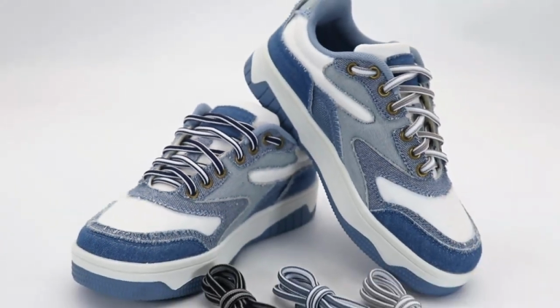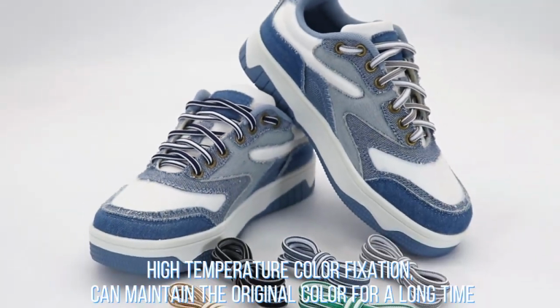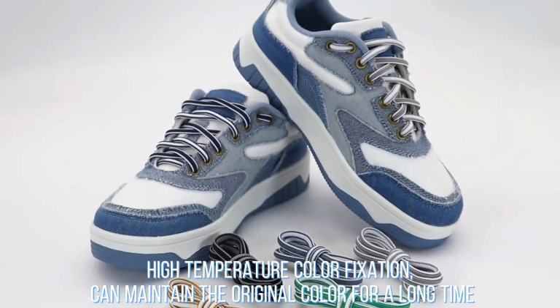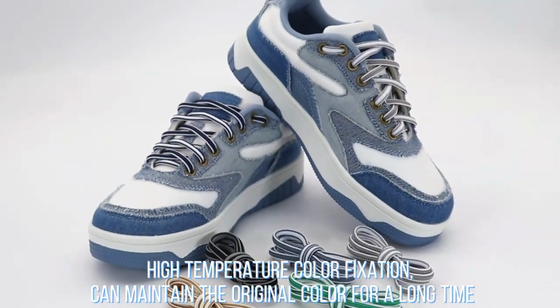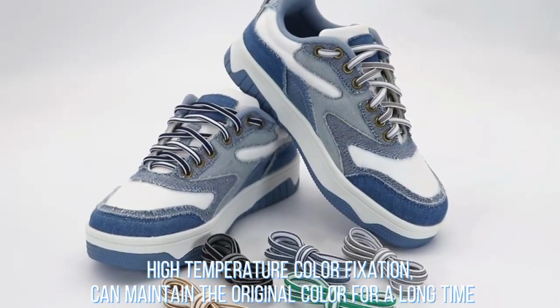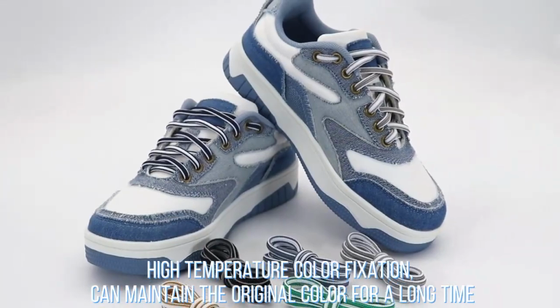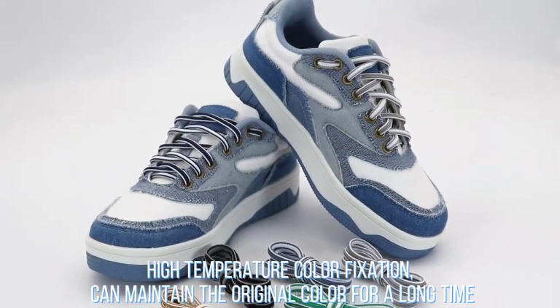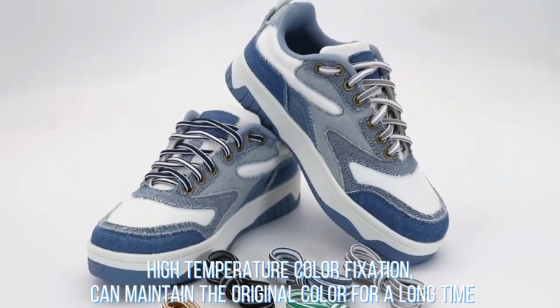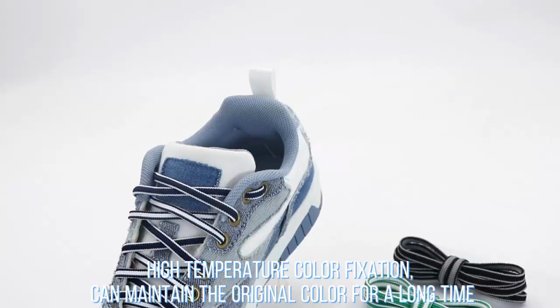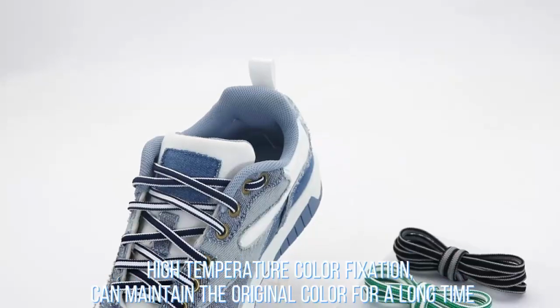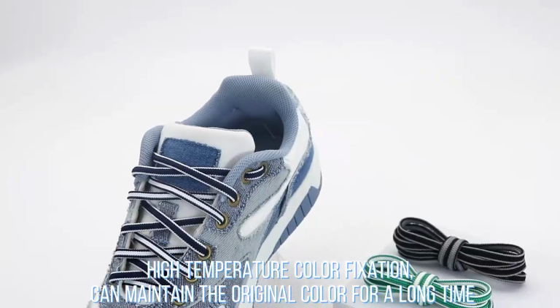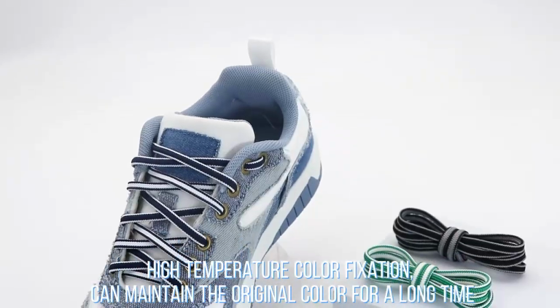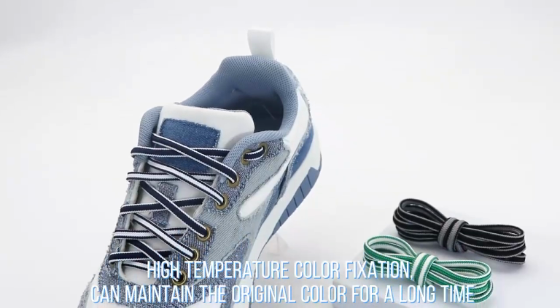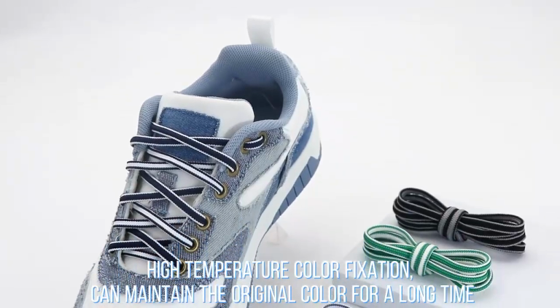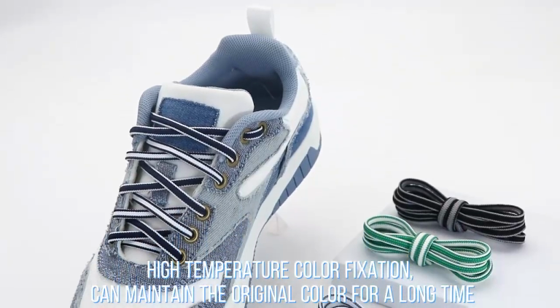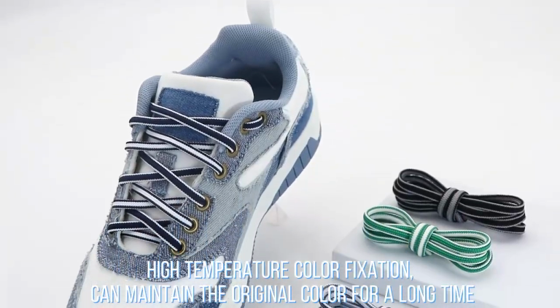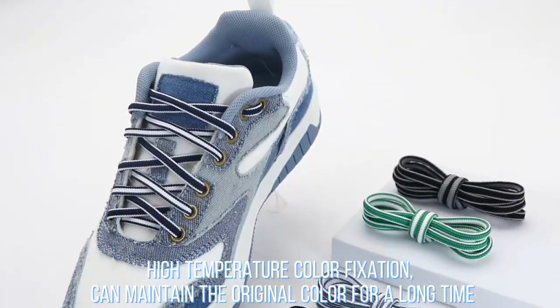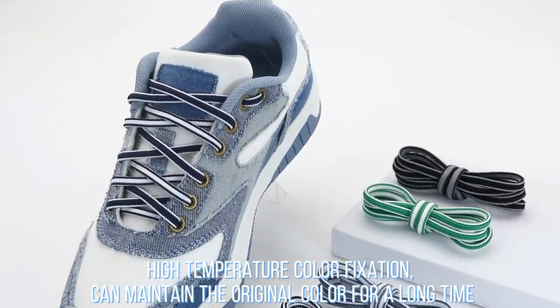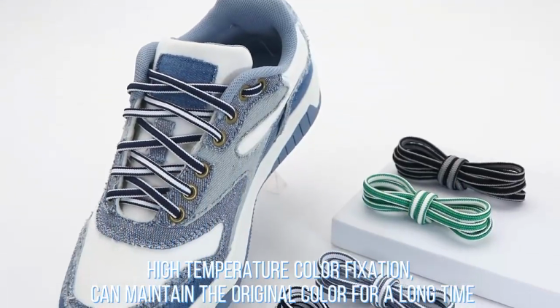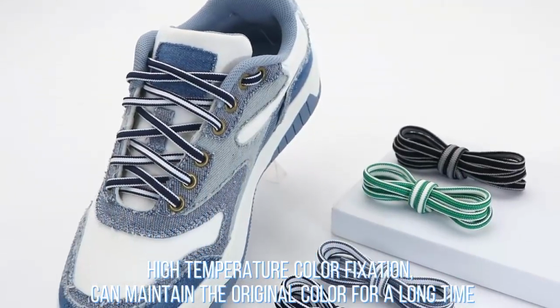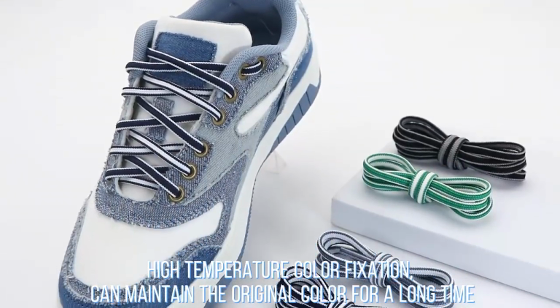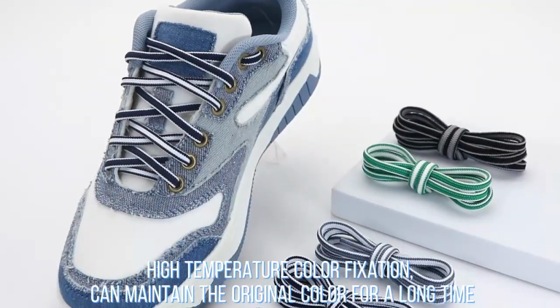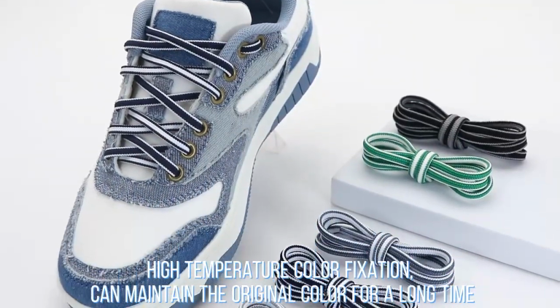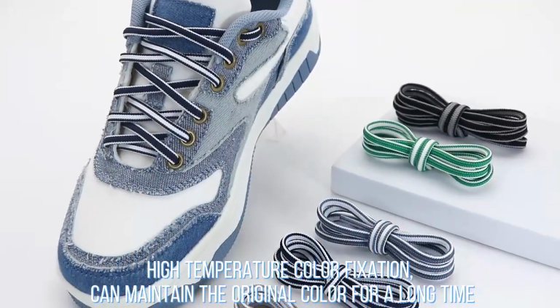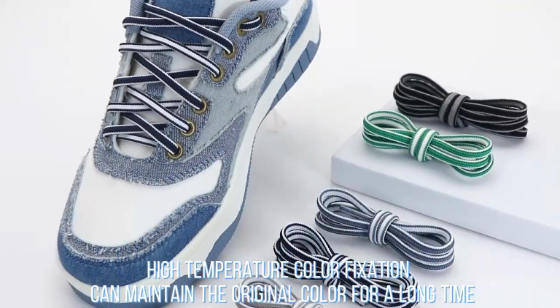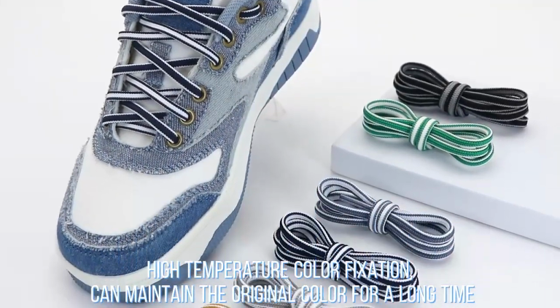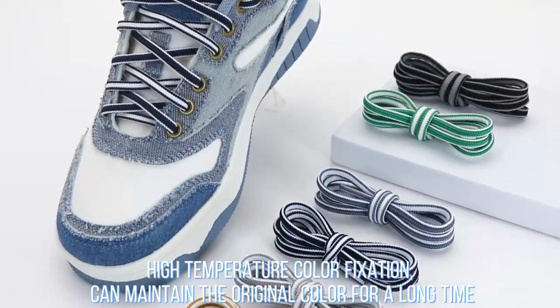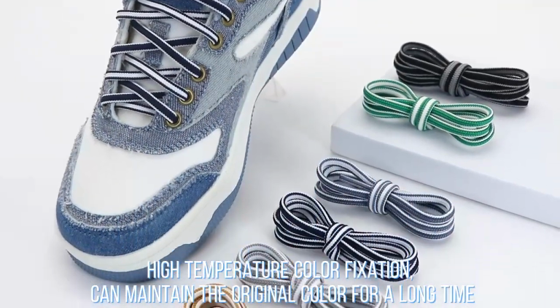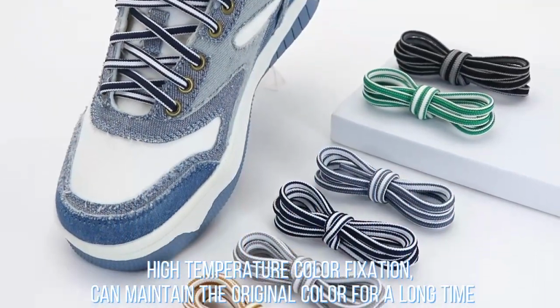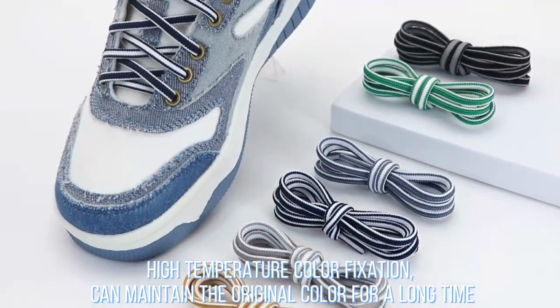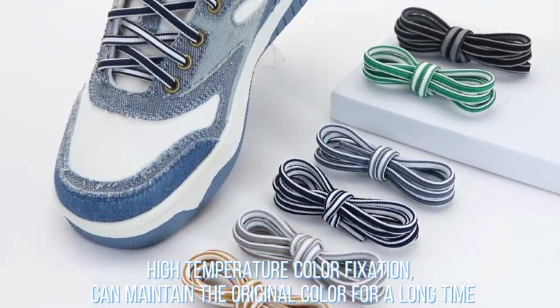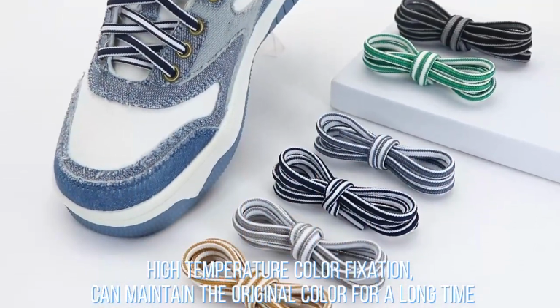High temperature color fixation, can maintain the original color for a long time.